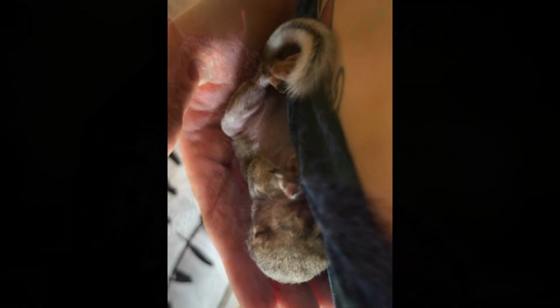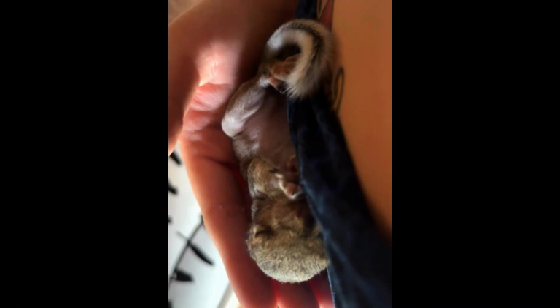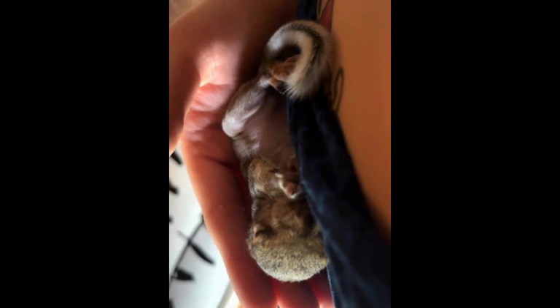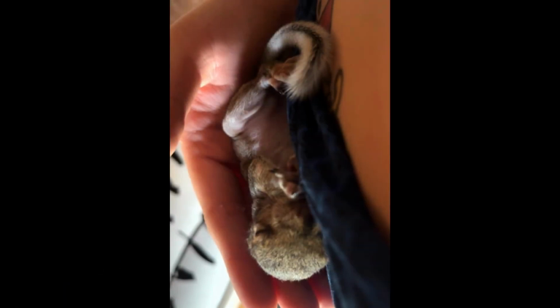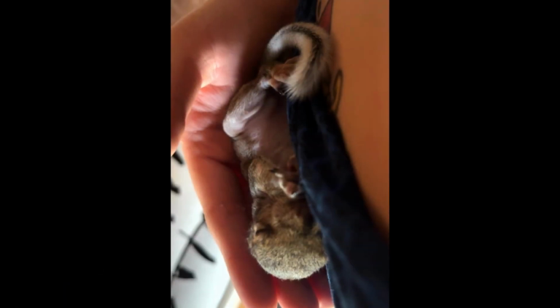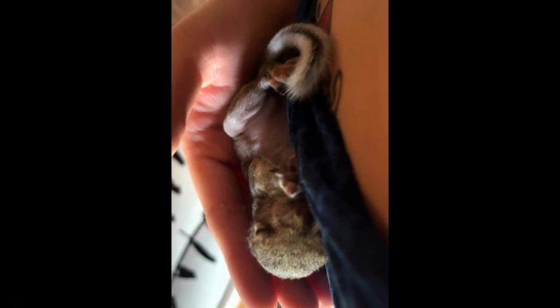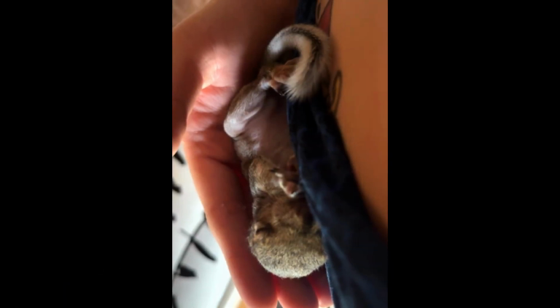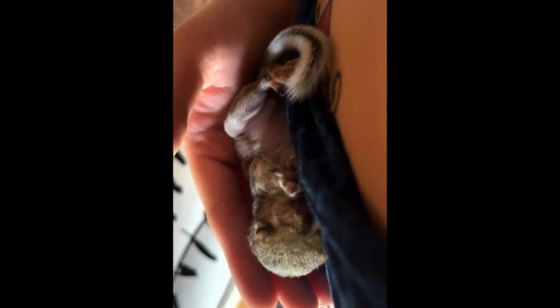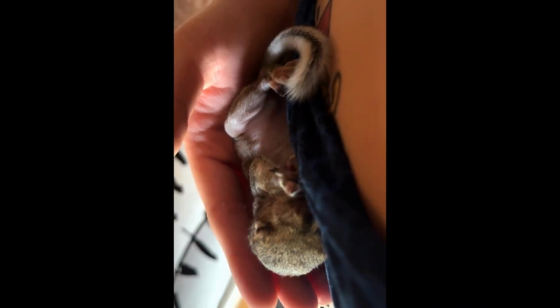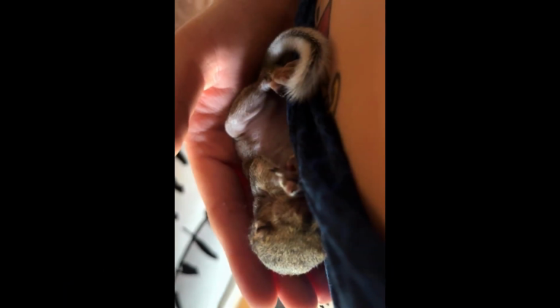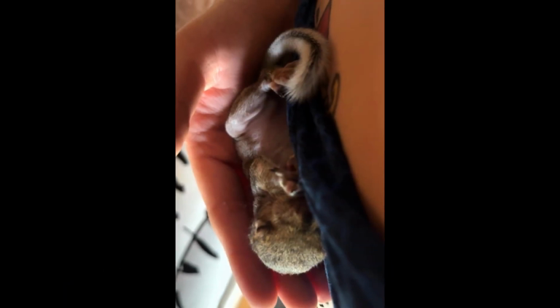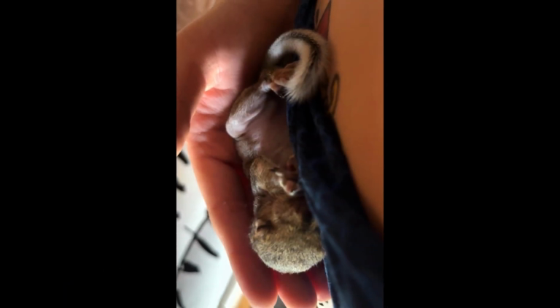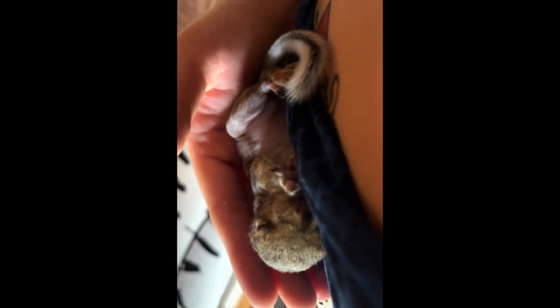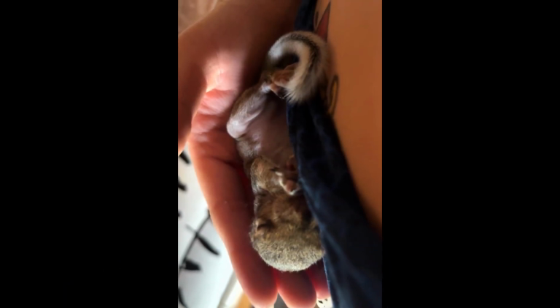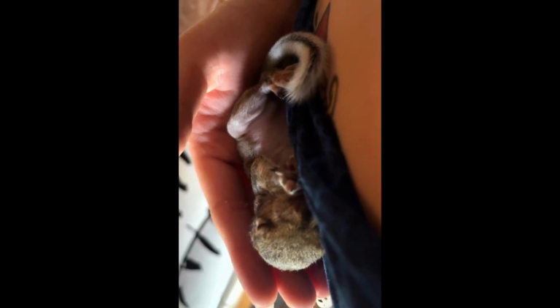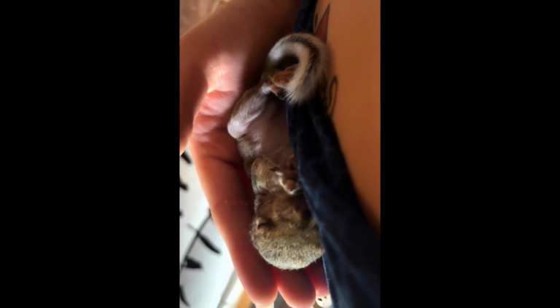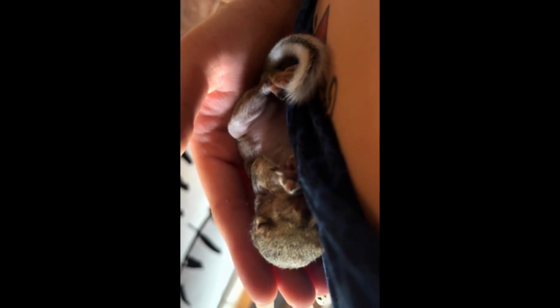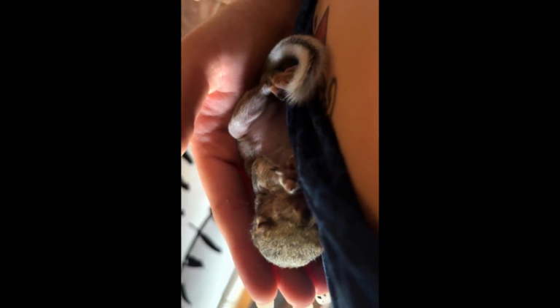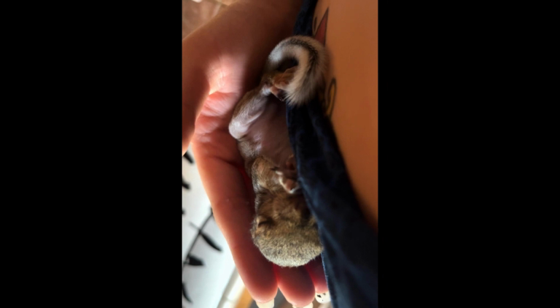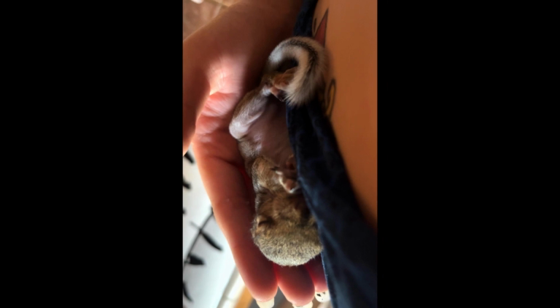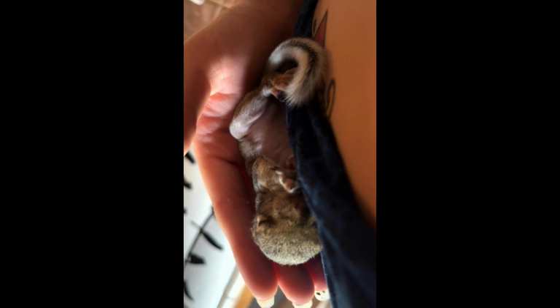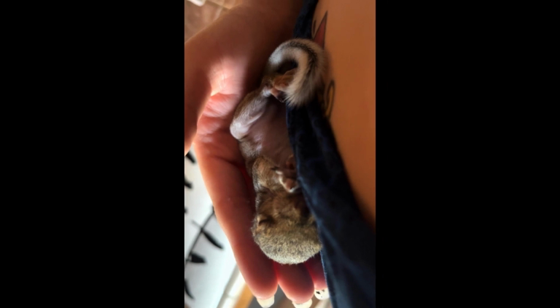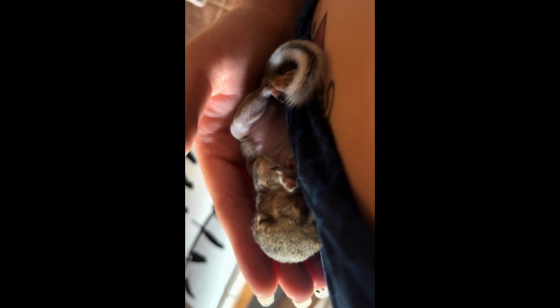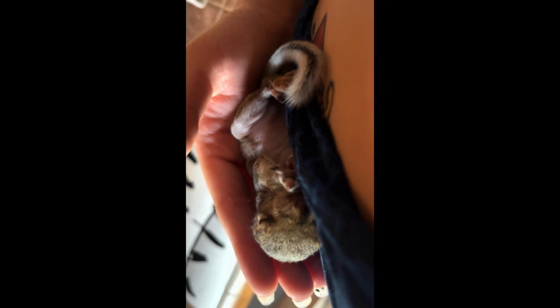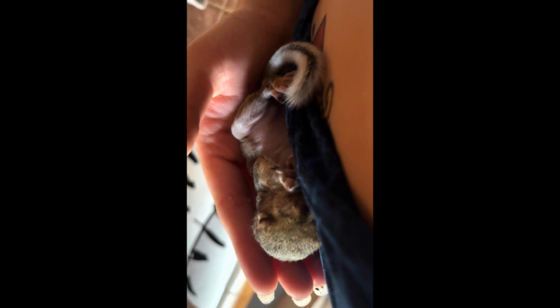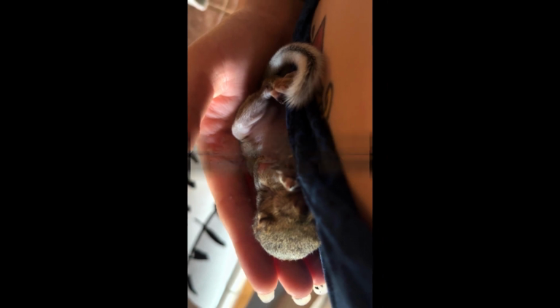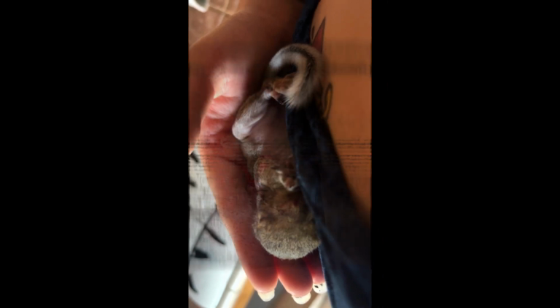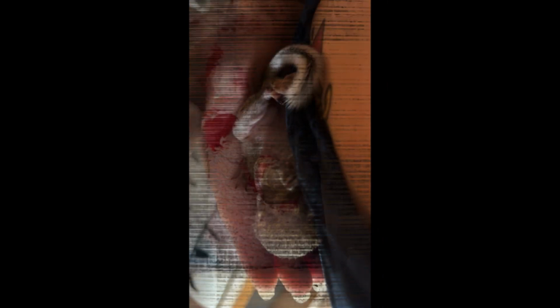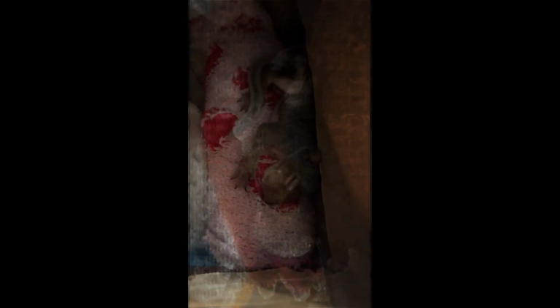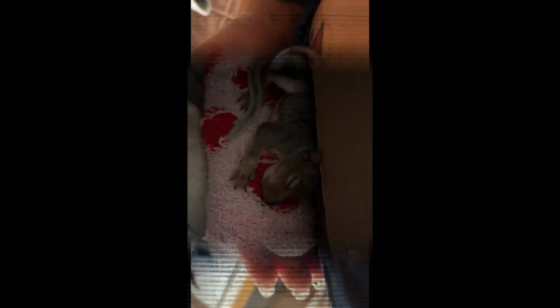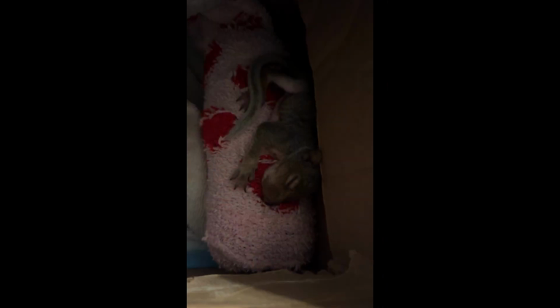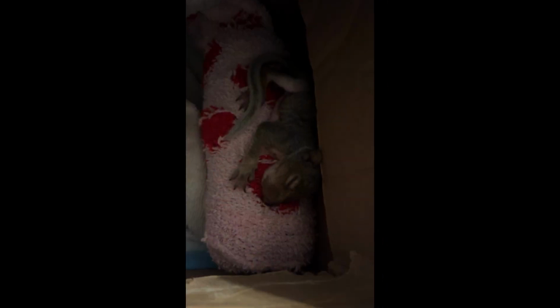As promised, here are some photos and a couple of videos of our rescue squirrel, named Suzy.